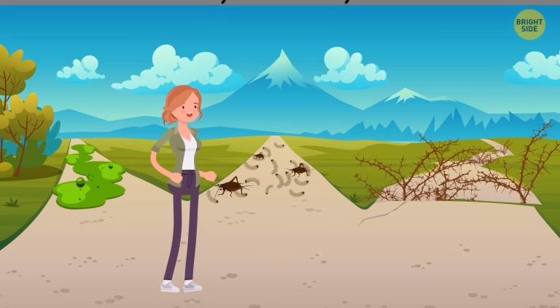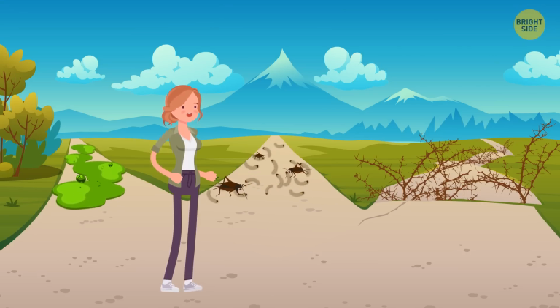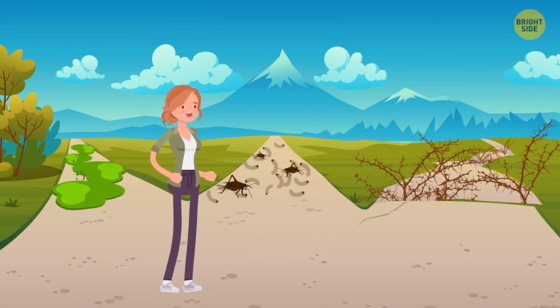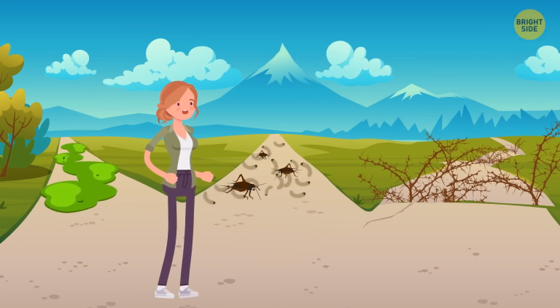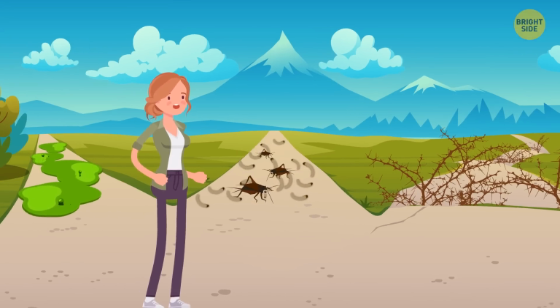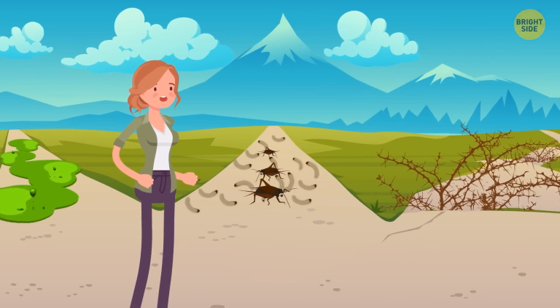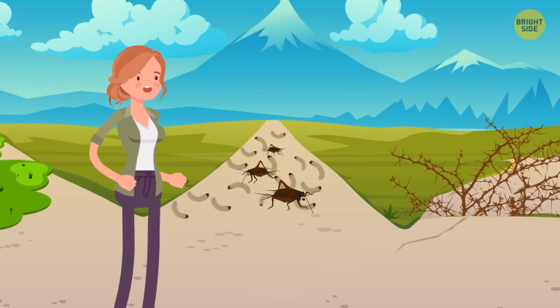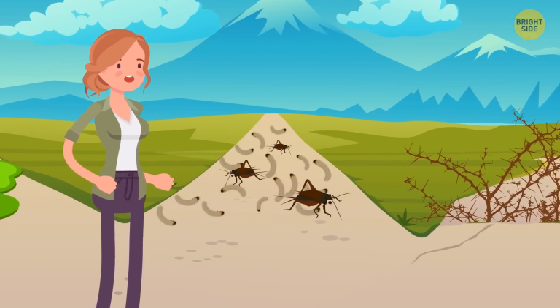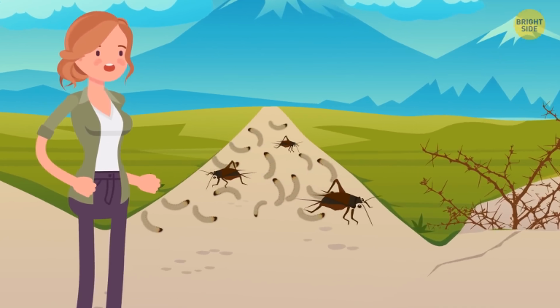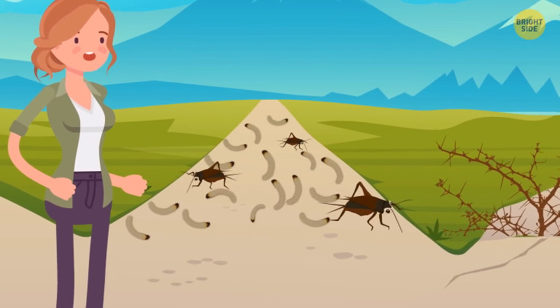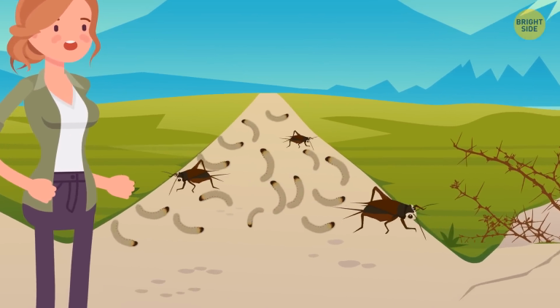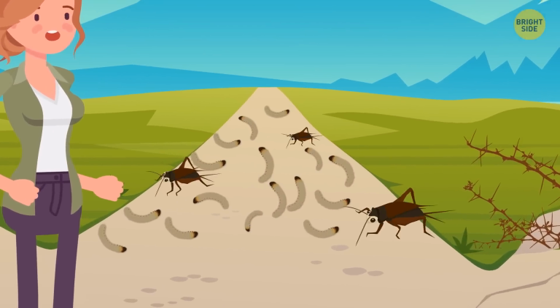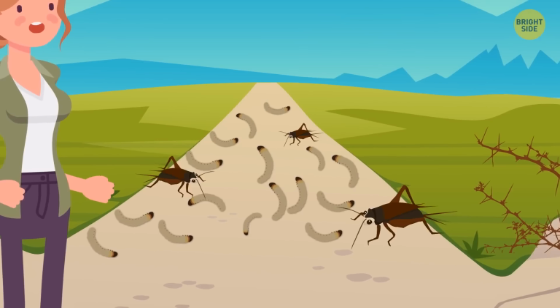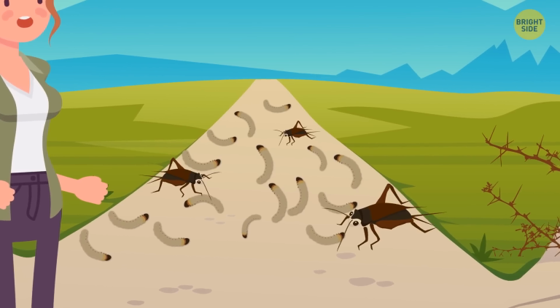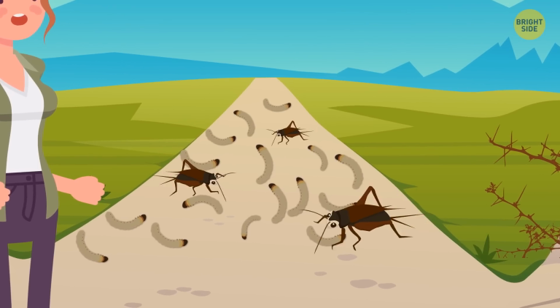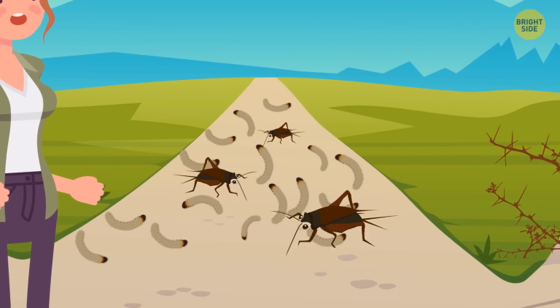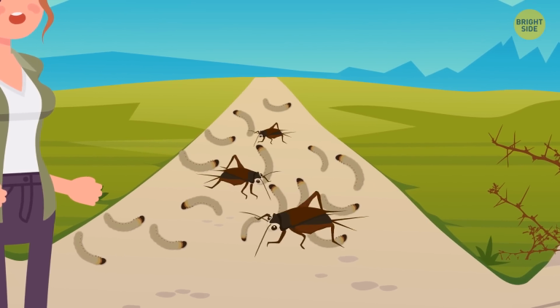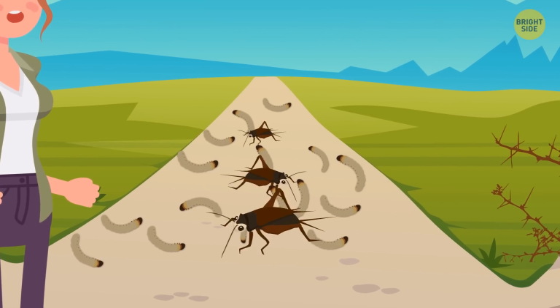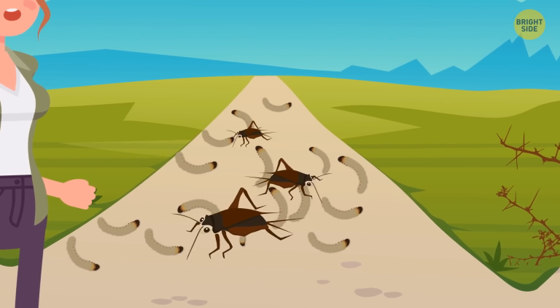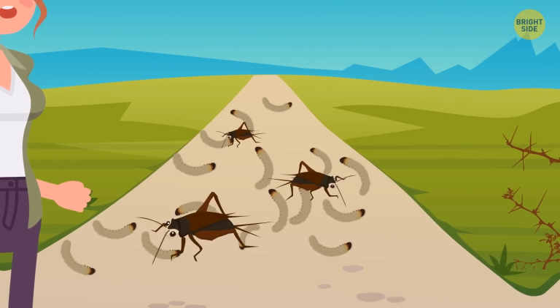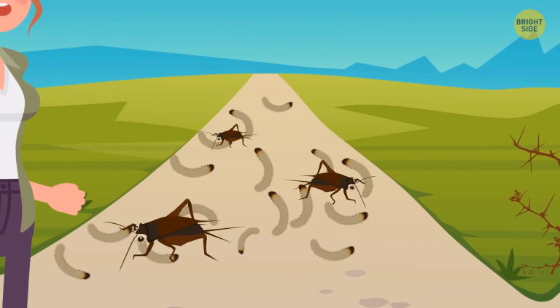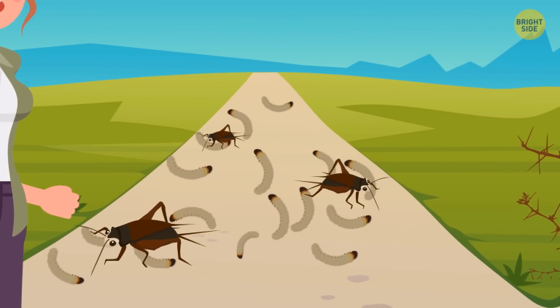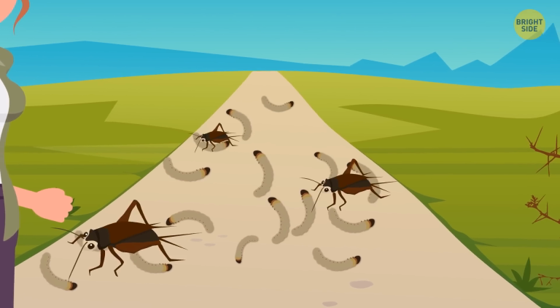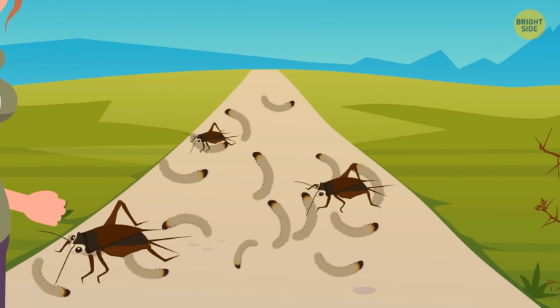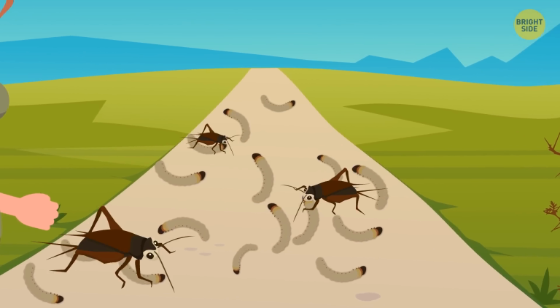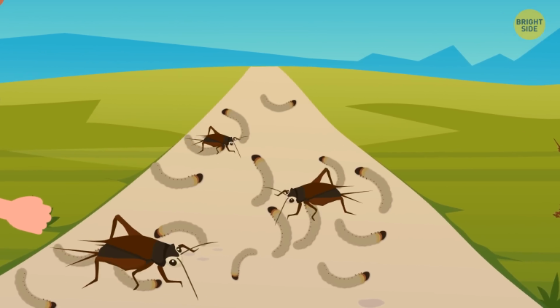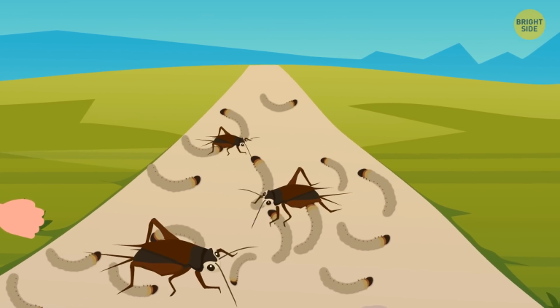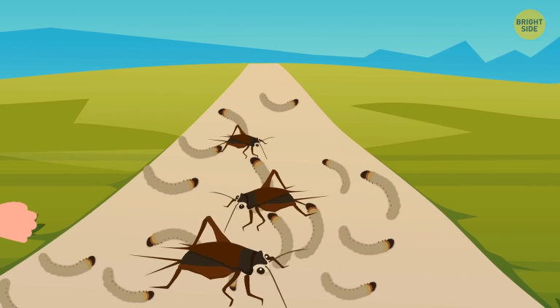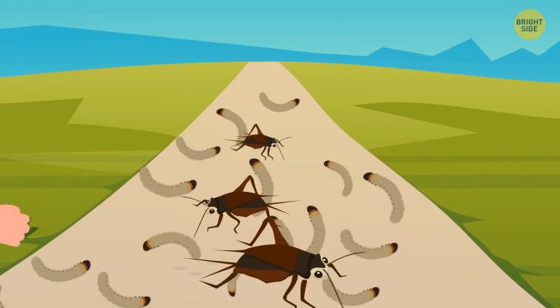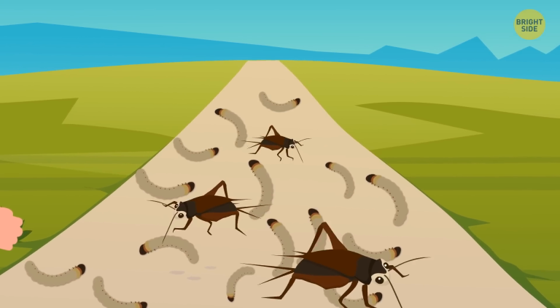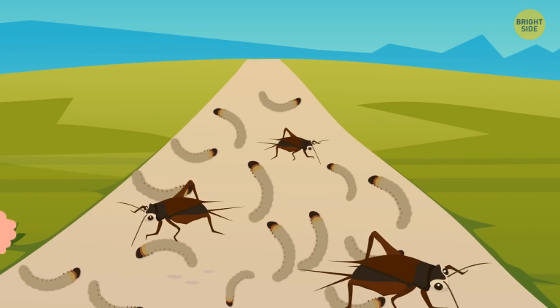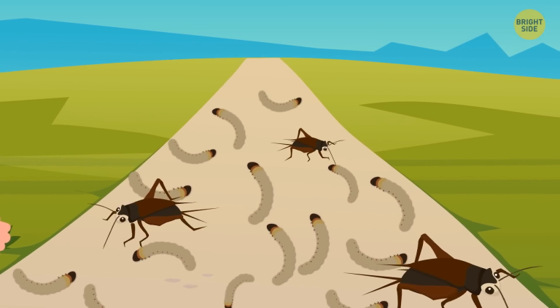Betty should choose the second path. Bugs and maggots are gross, but they're harmless.